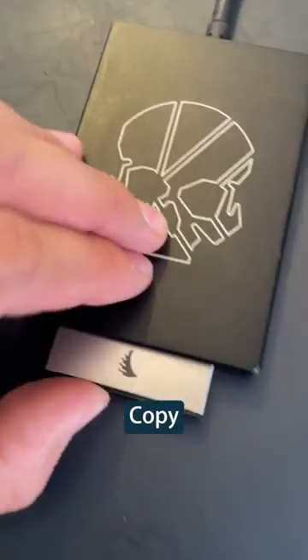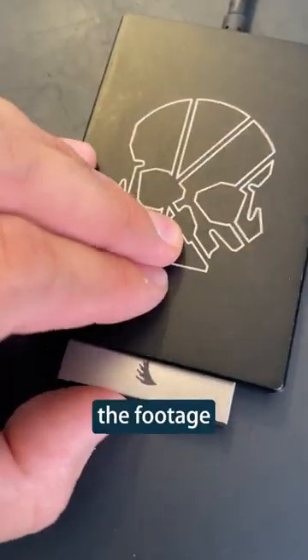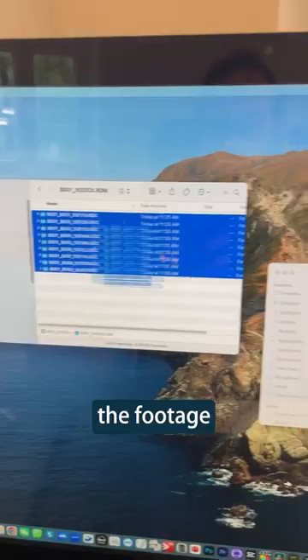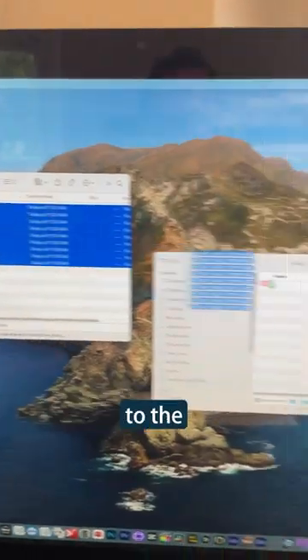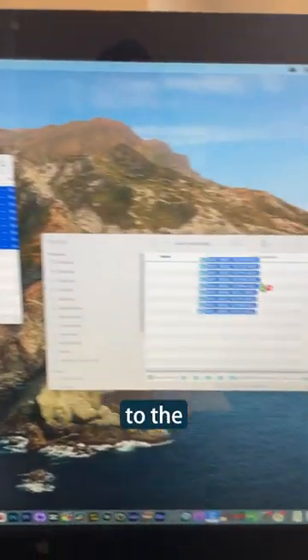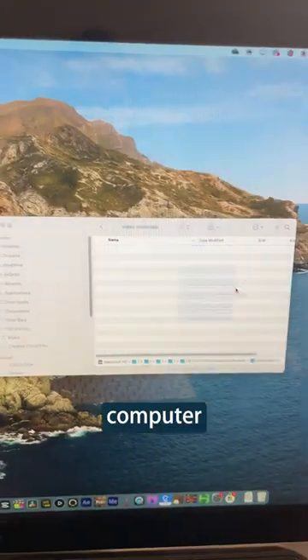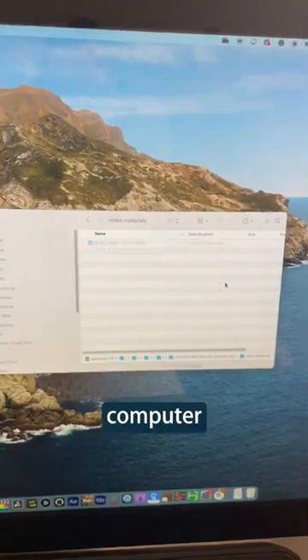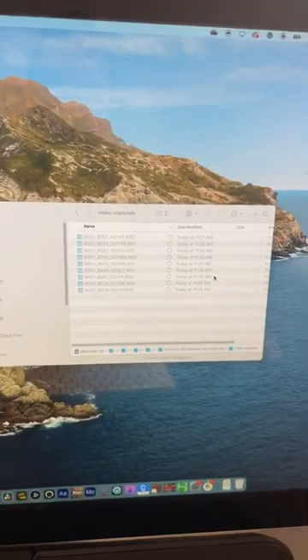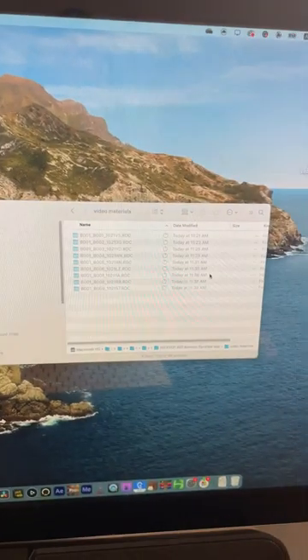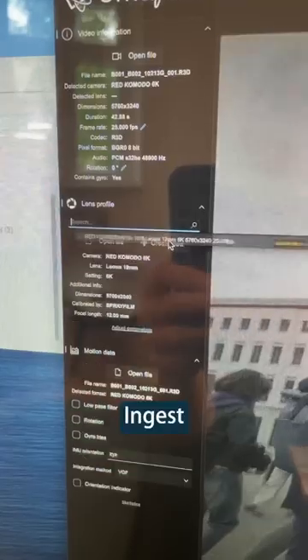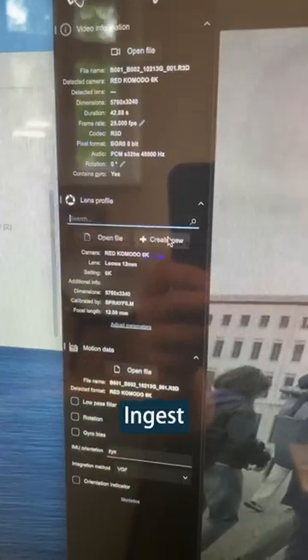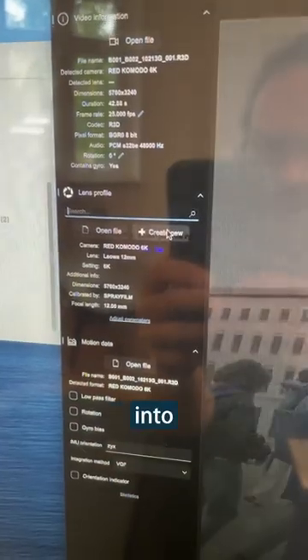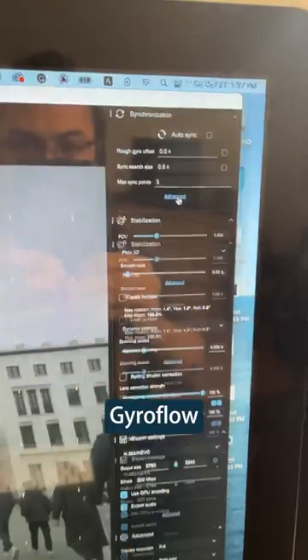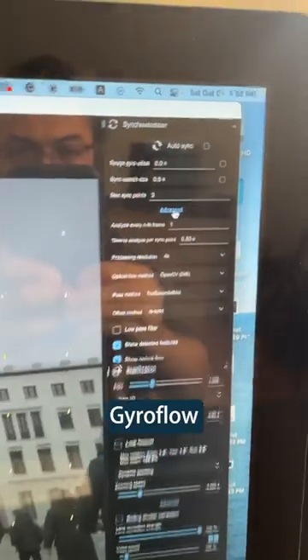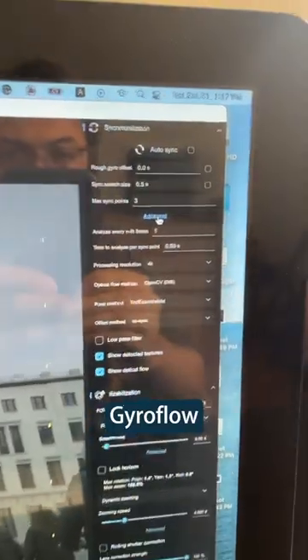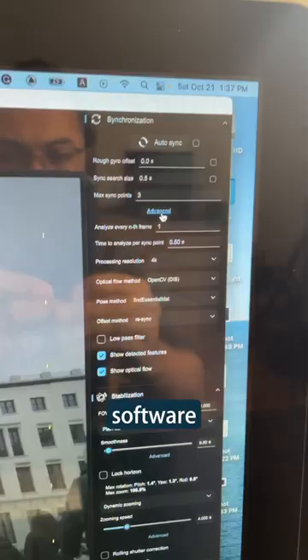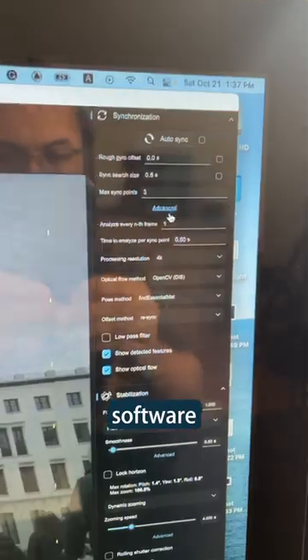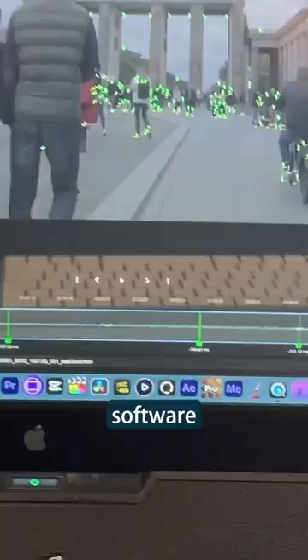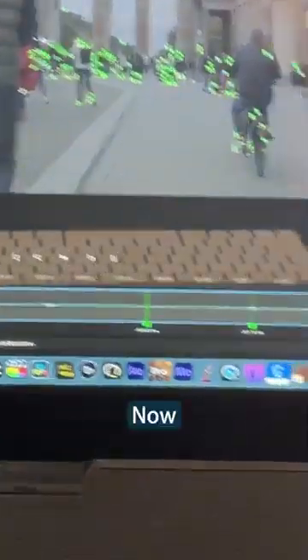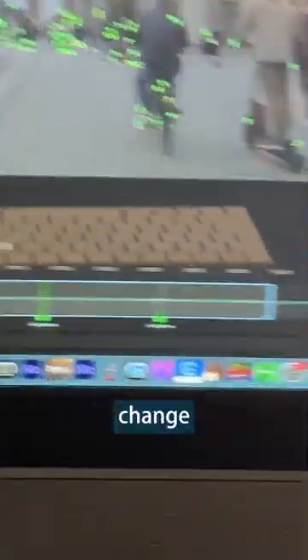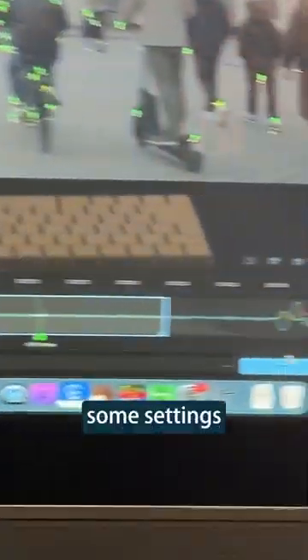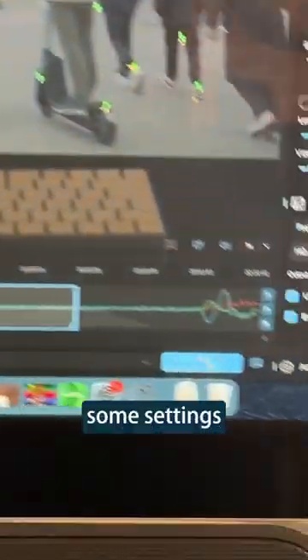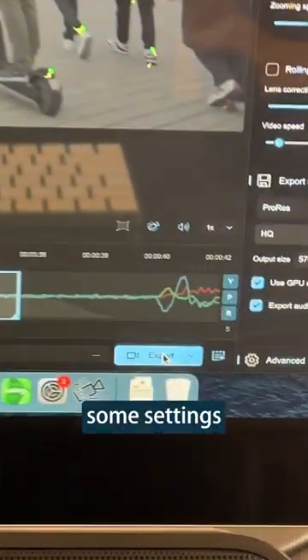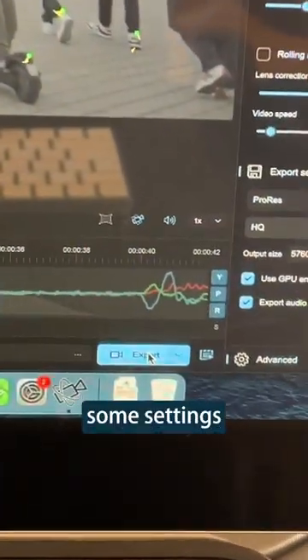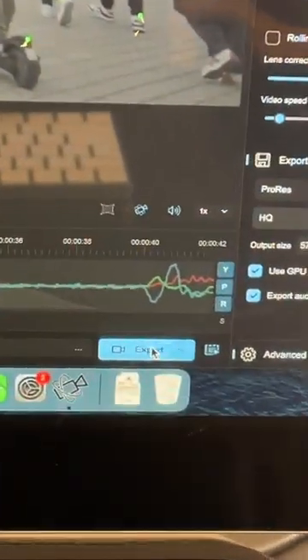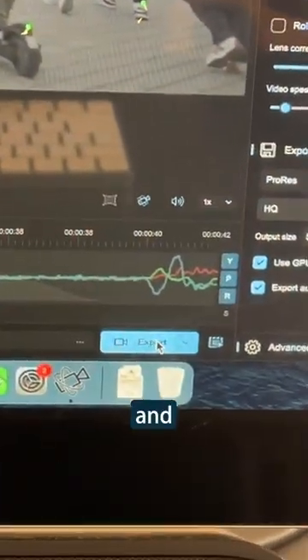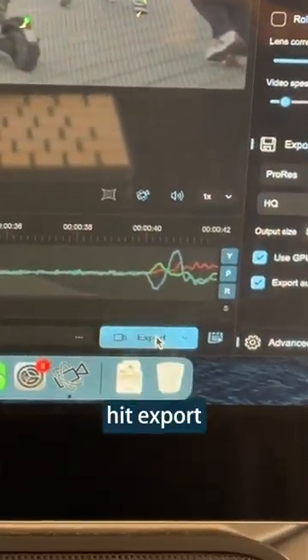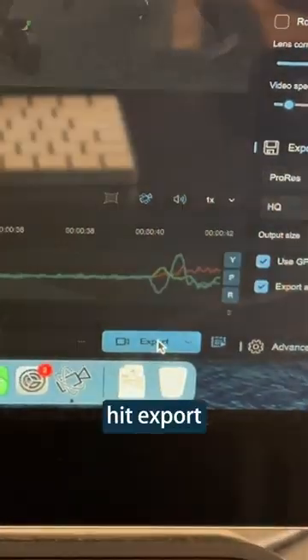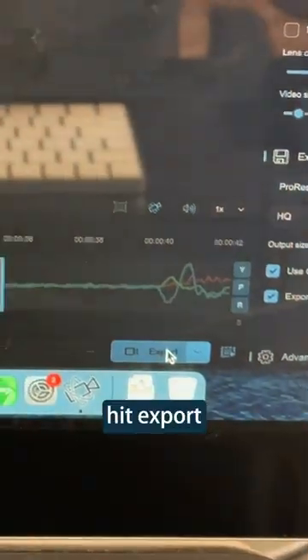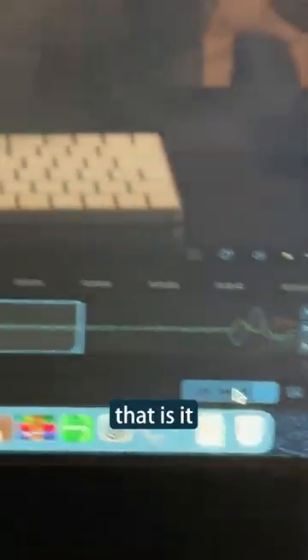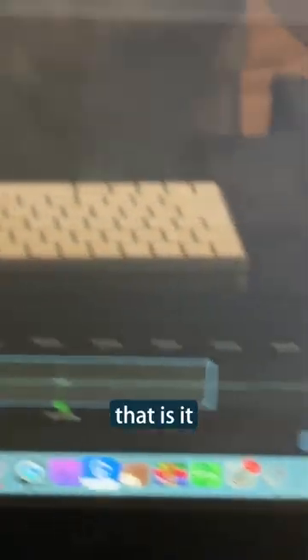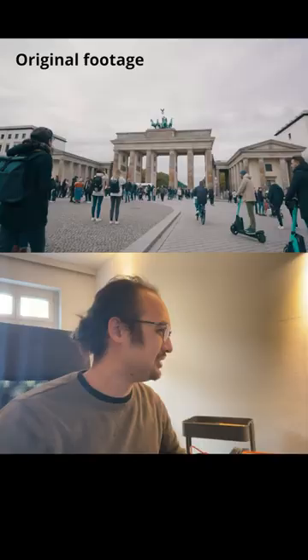Copy the footage to the computer. Ingest into GyroFlow software. Now change some settings and hit export. And that's it!